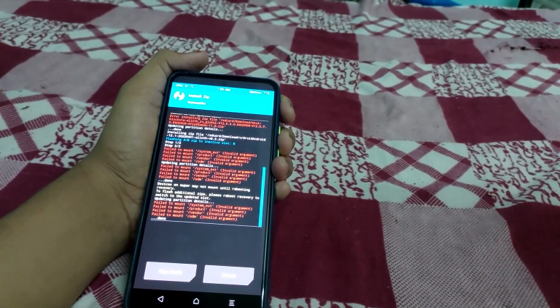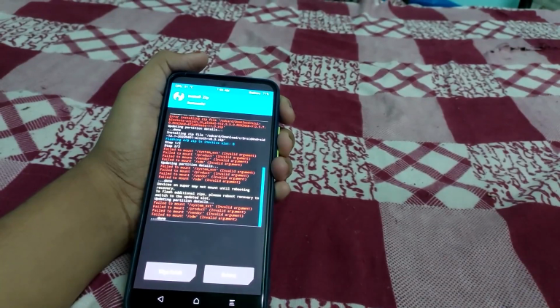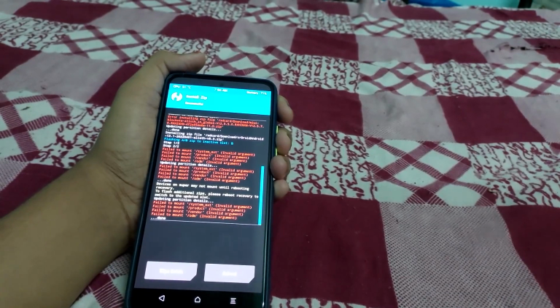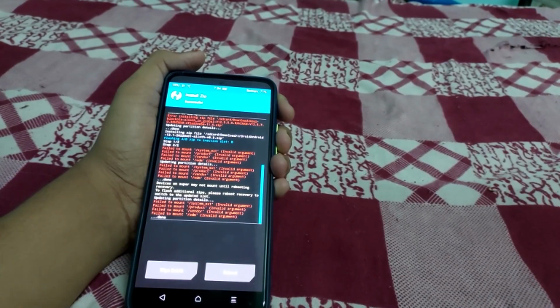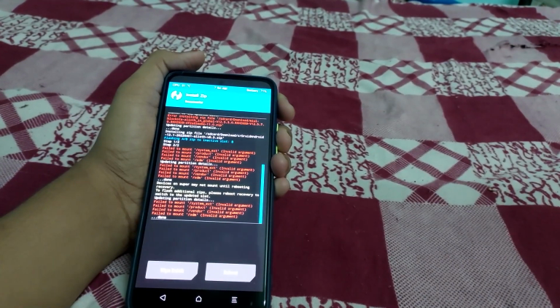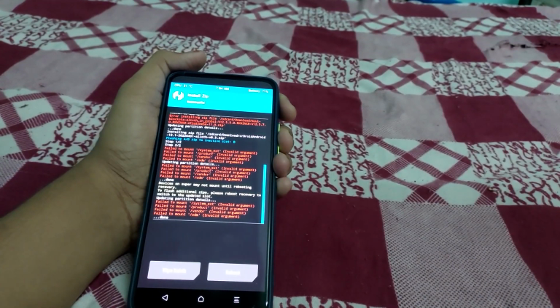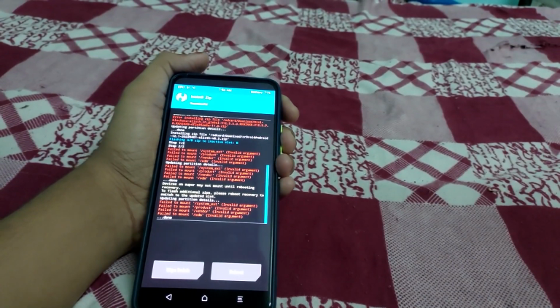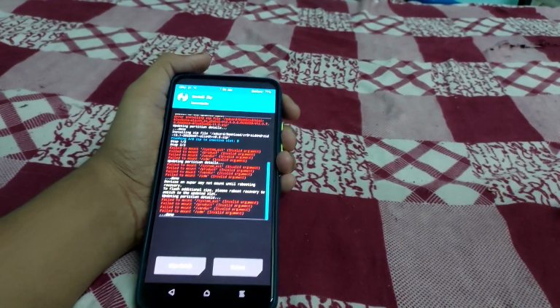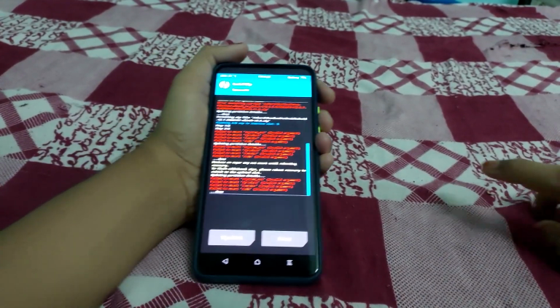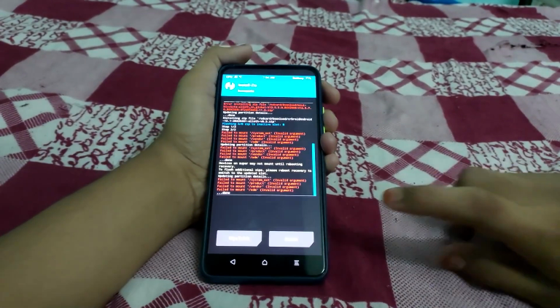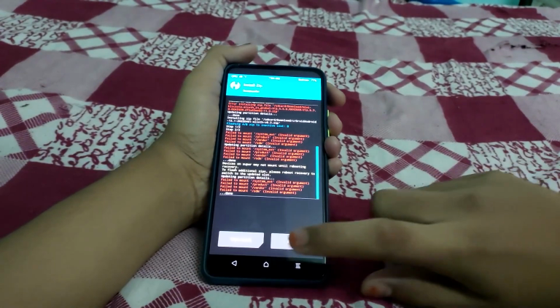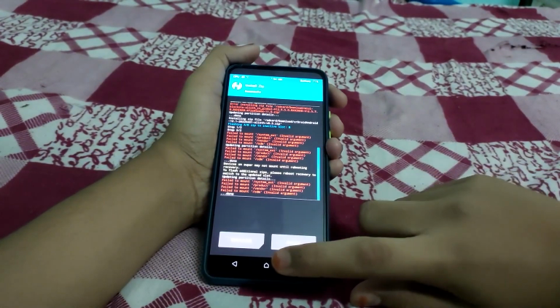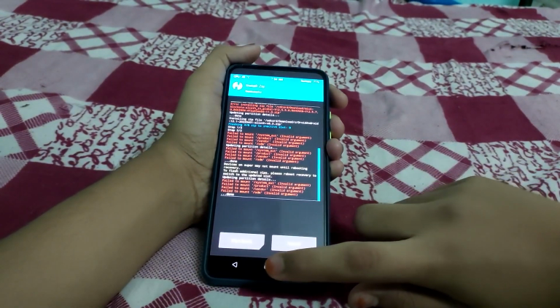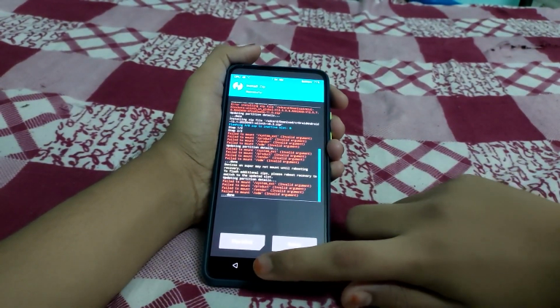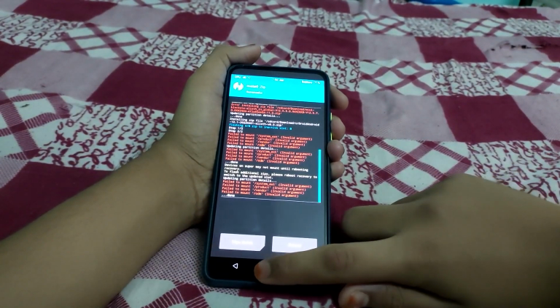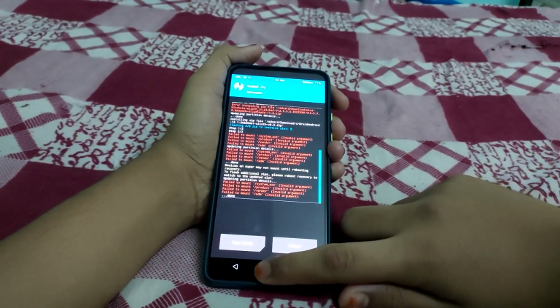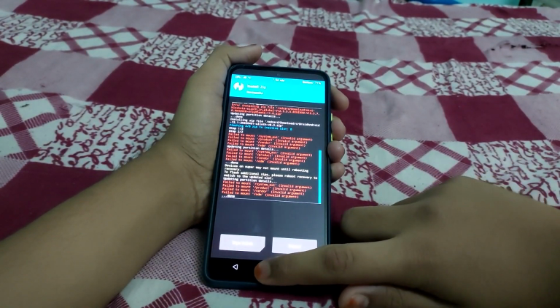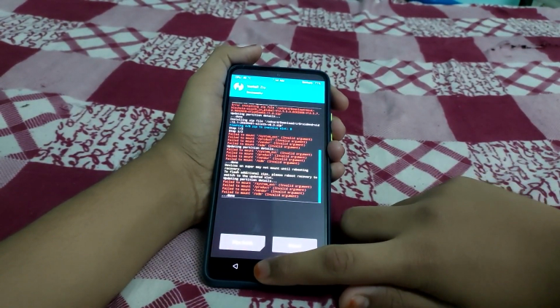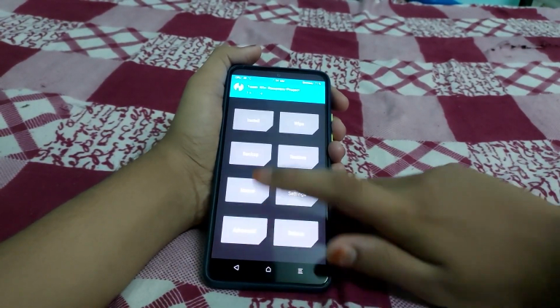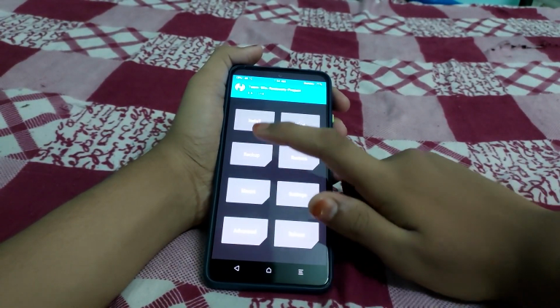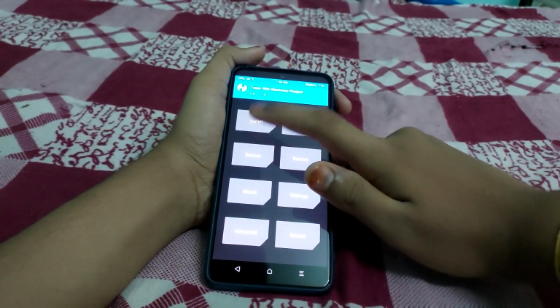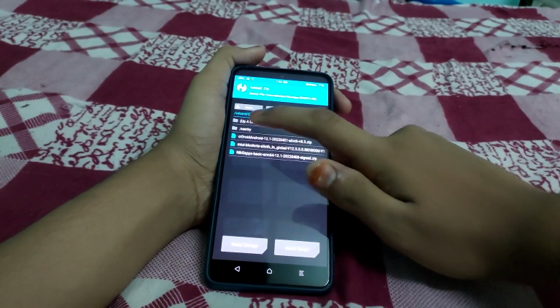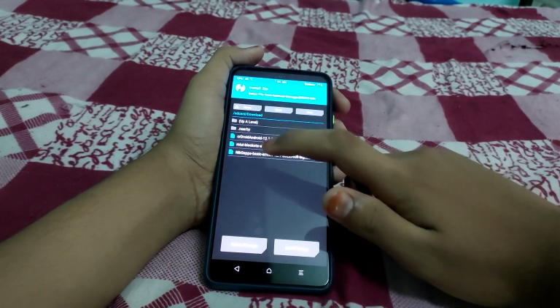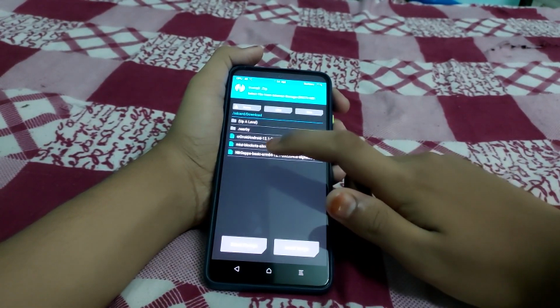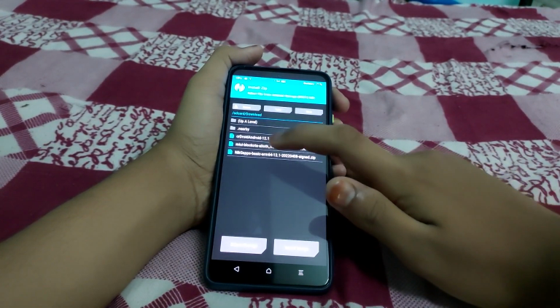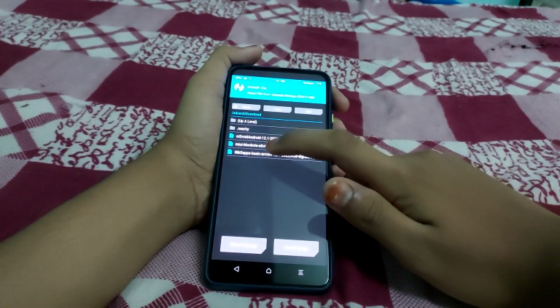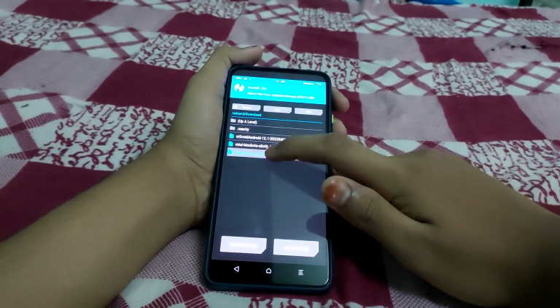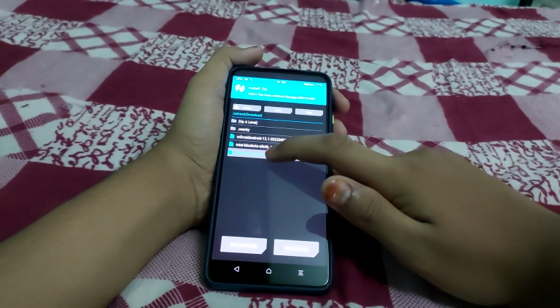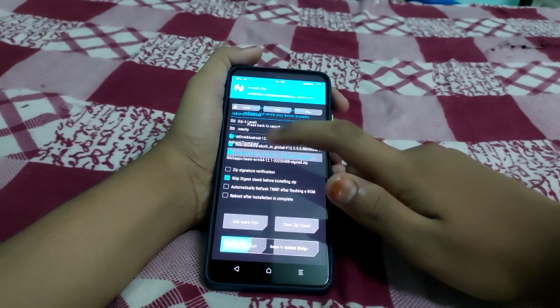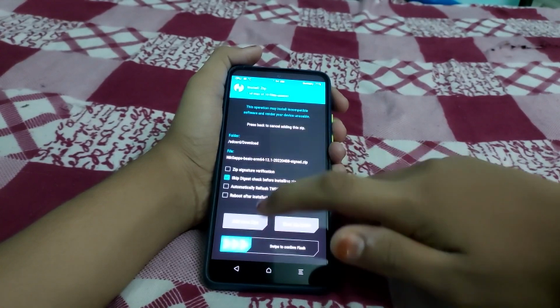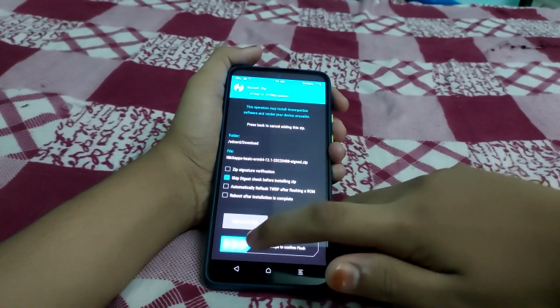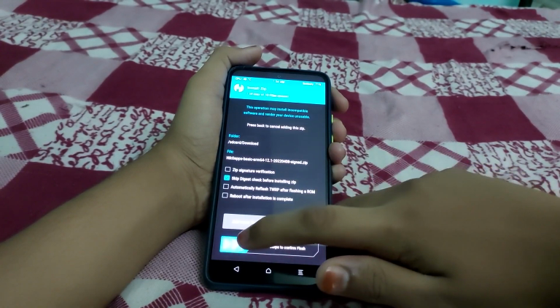The ROM flashing is done. Any 'failed to mount' errors can be ignored. Click on Install NikGapps and swipe to install.